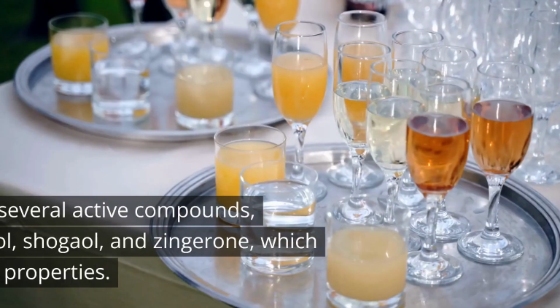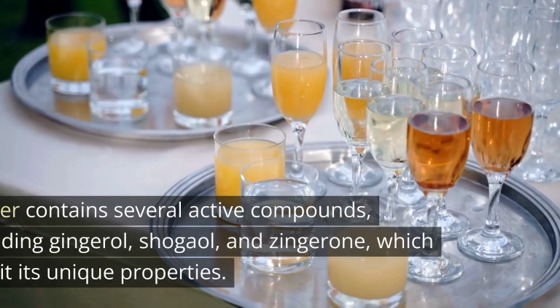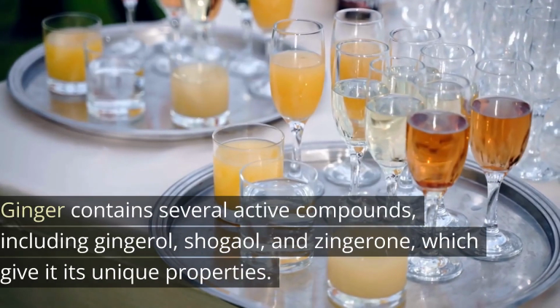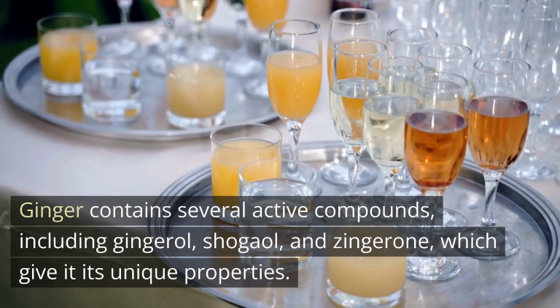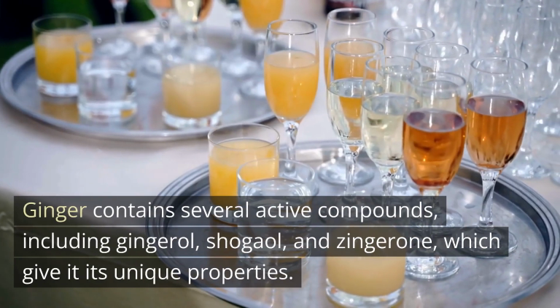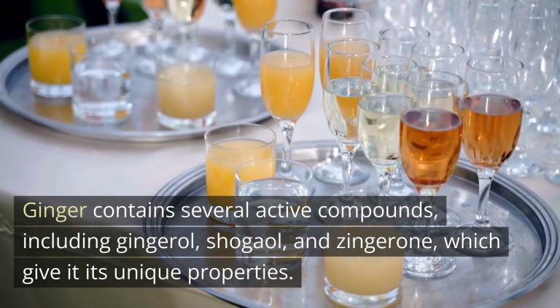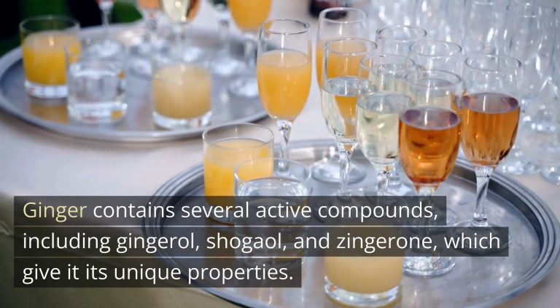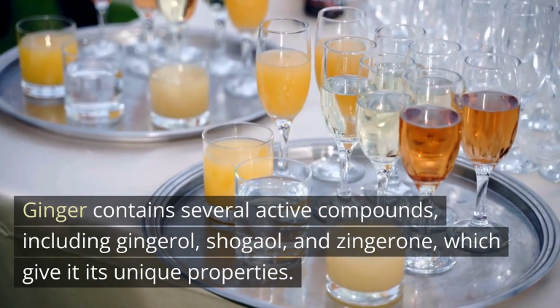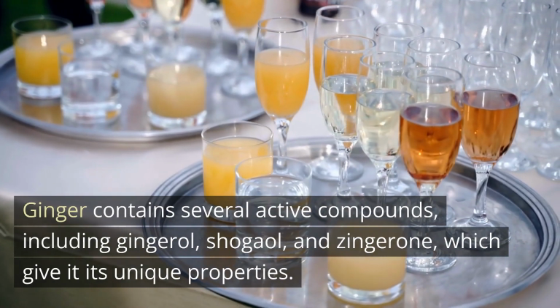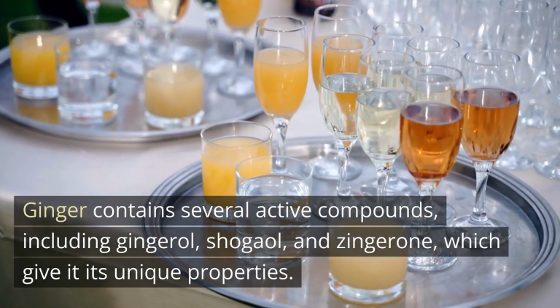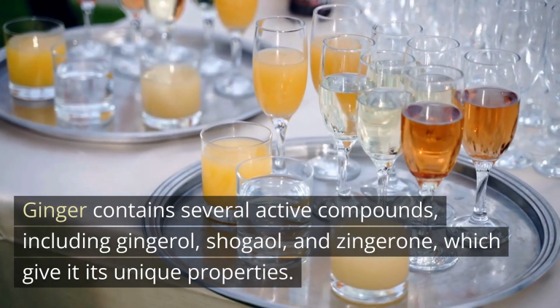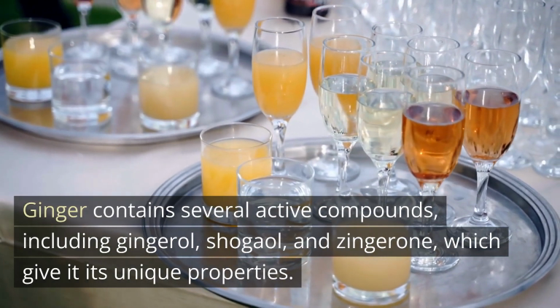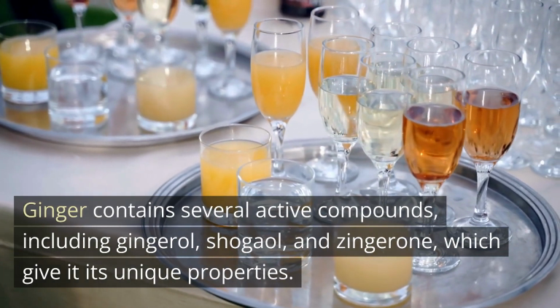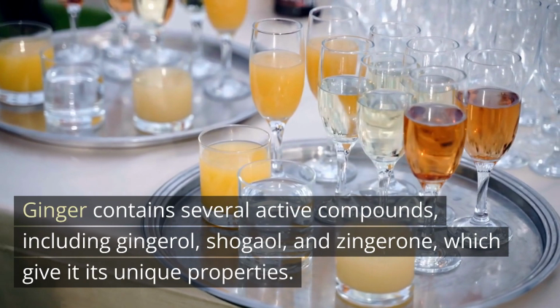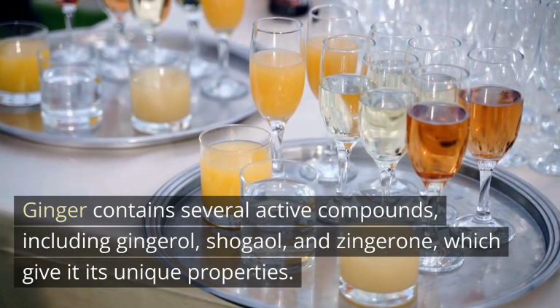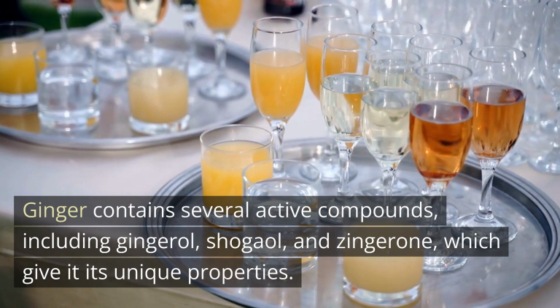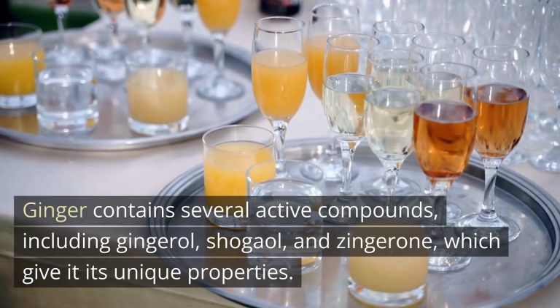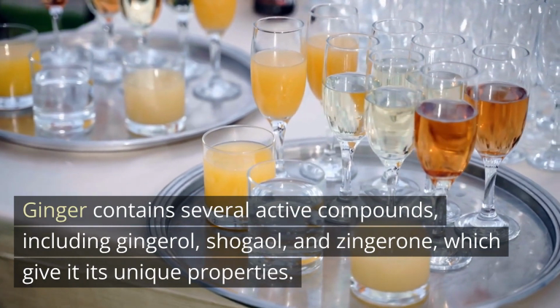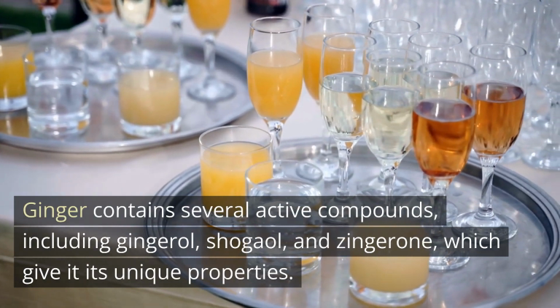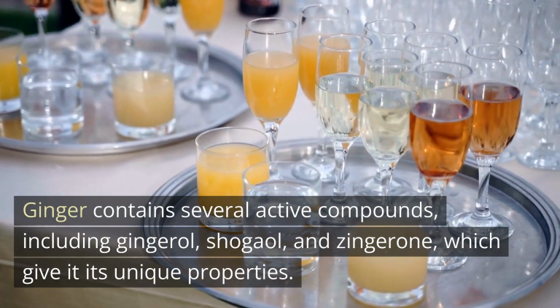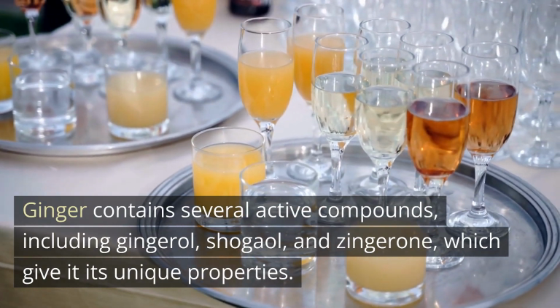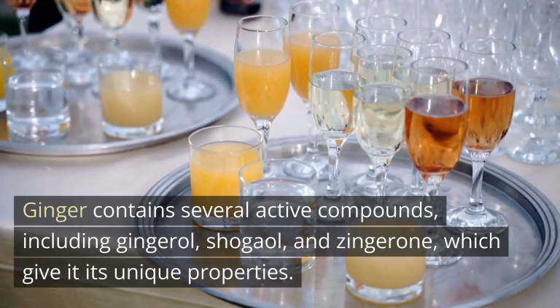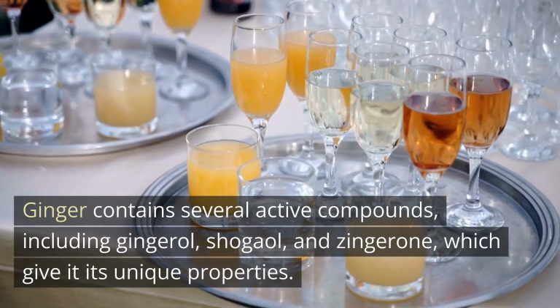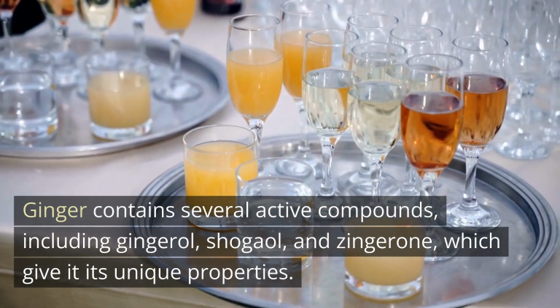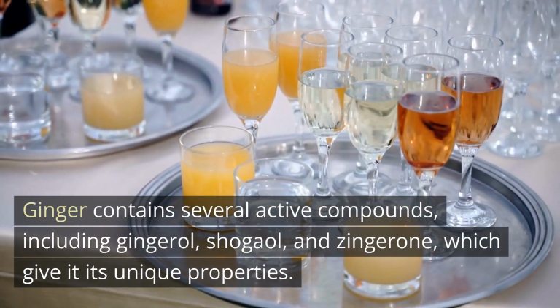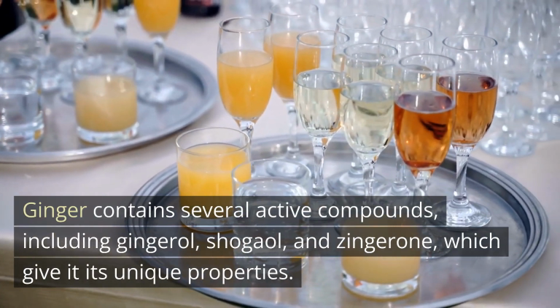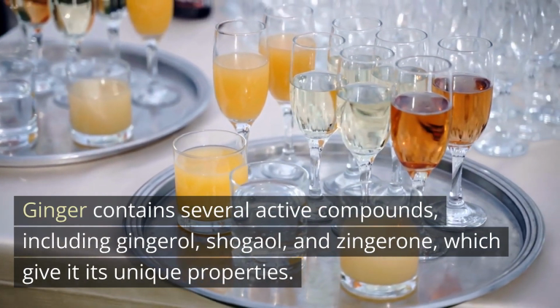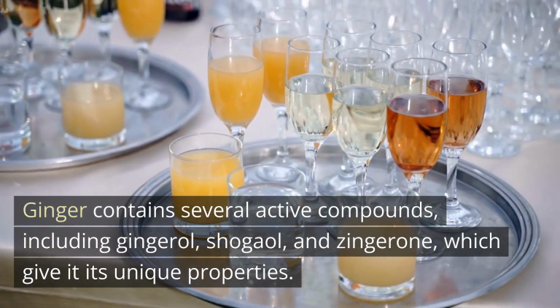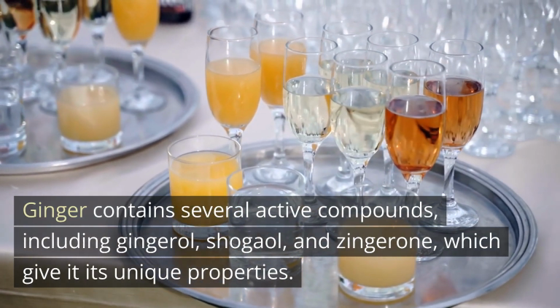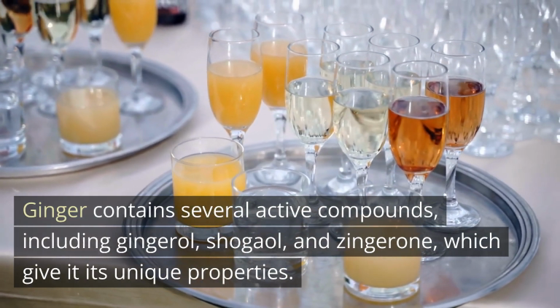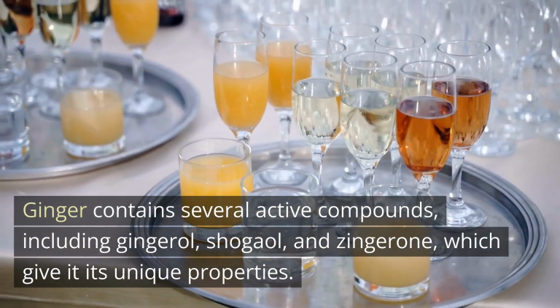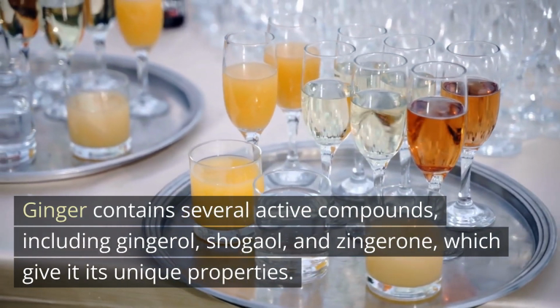Ginger contains several active compounds, including gingerol, shogaol, and zingaron, which give it its unique properties.